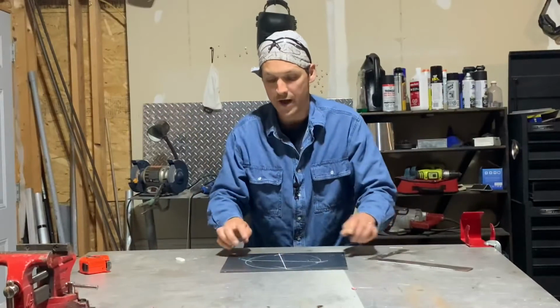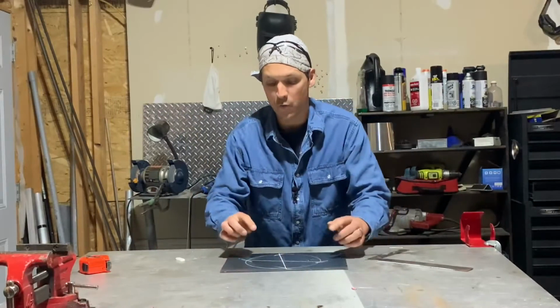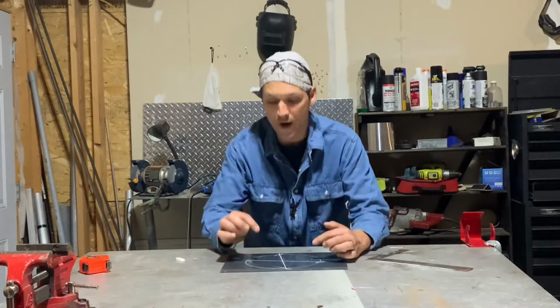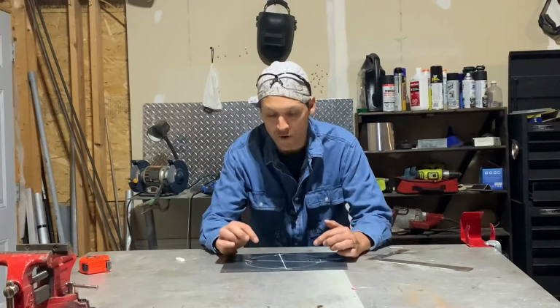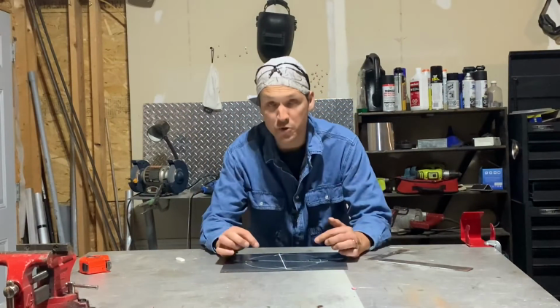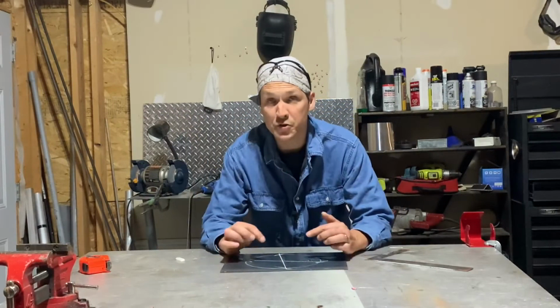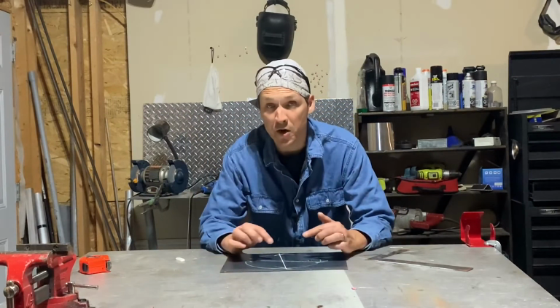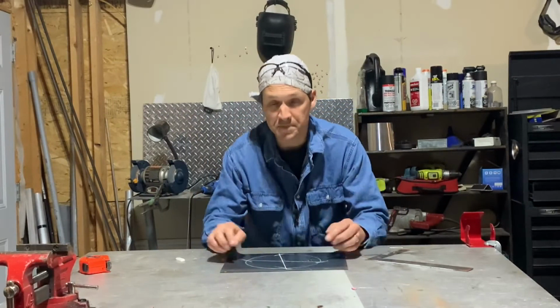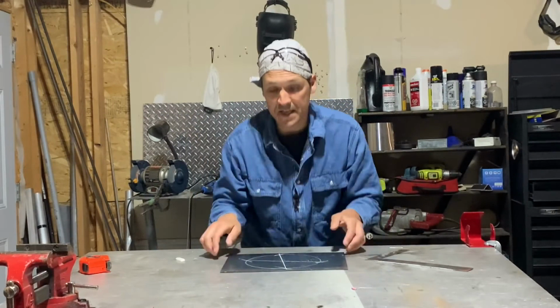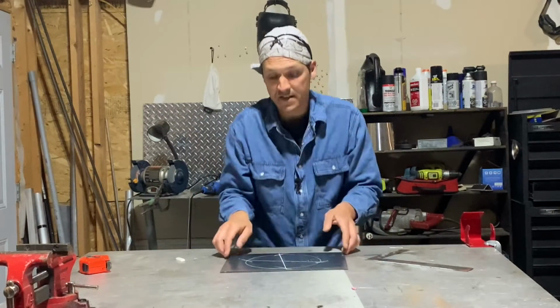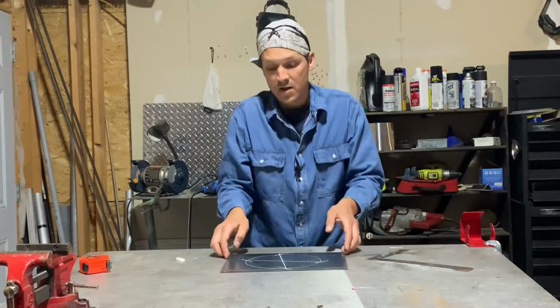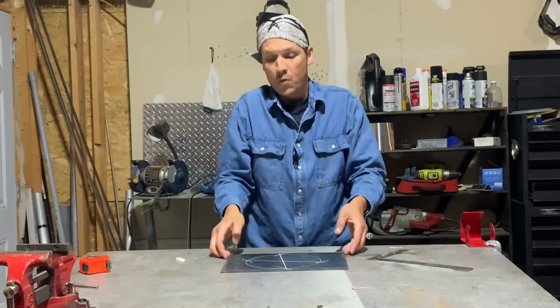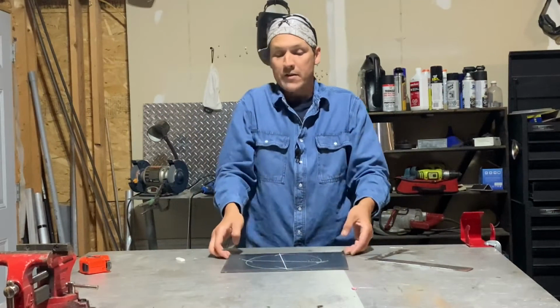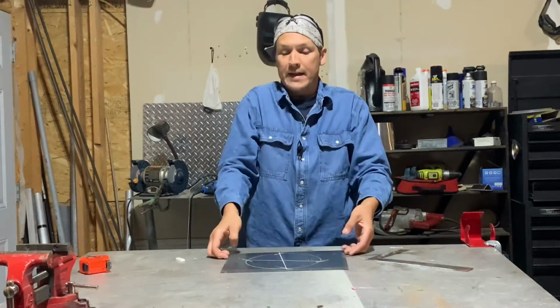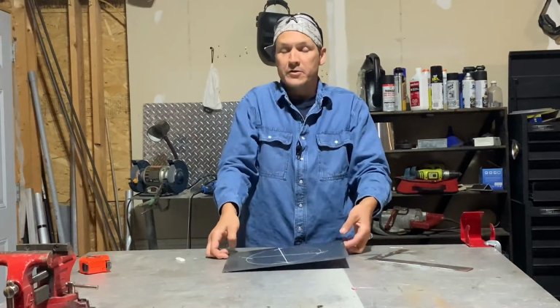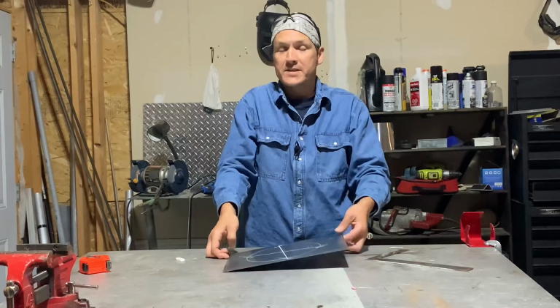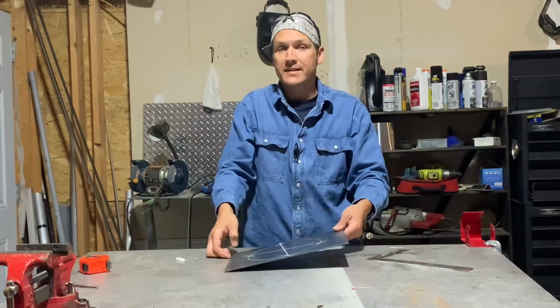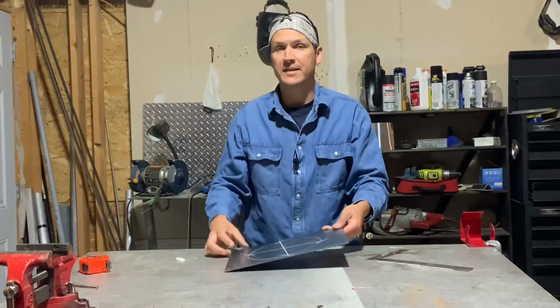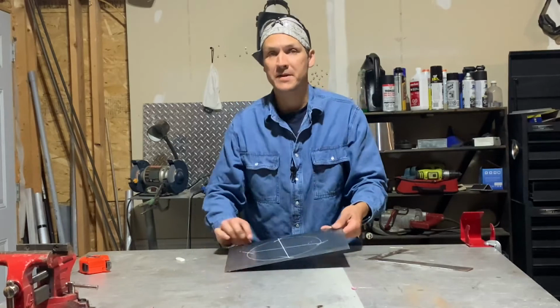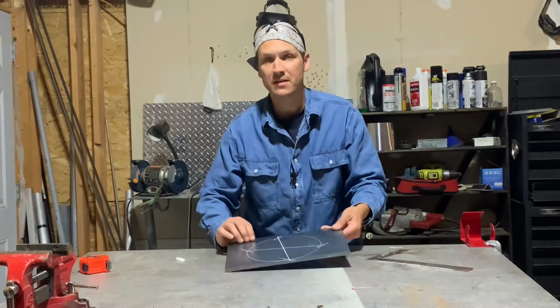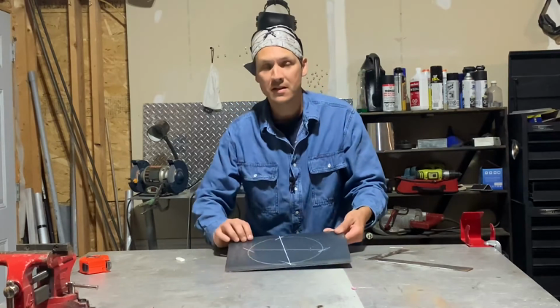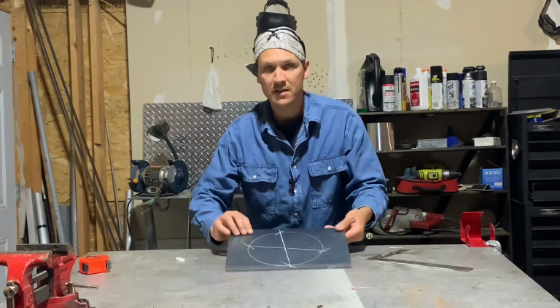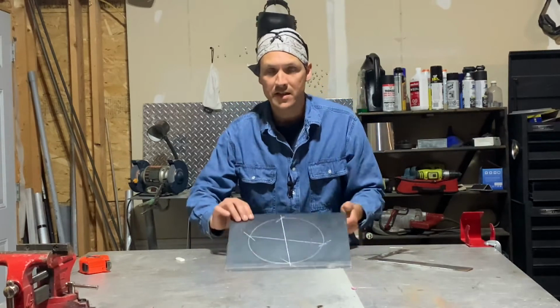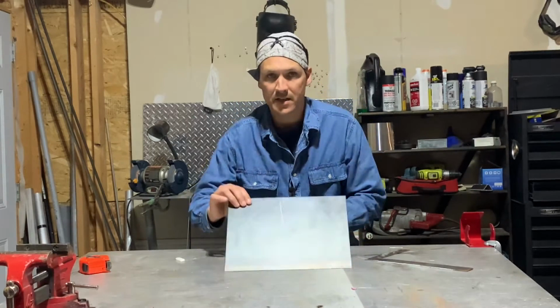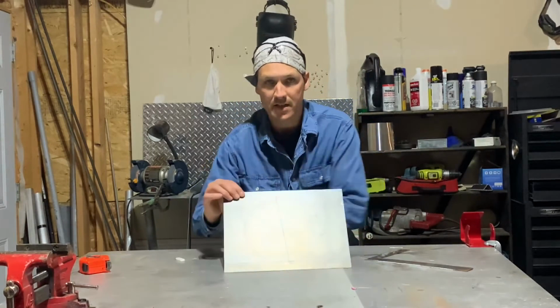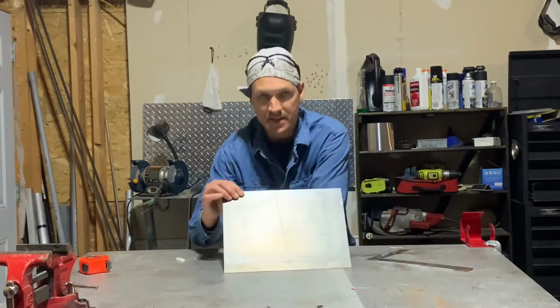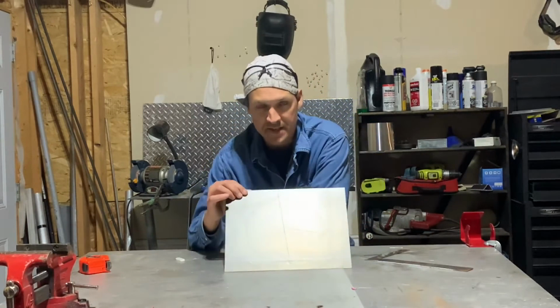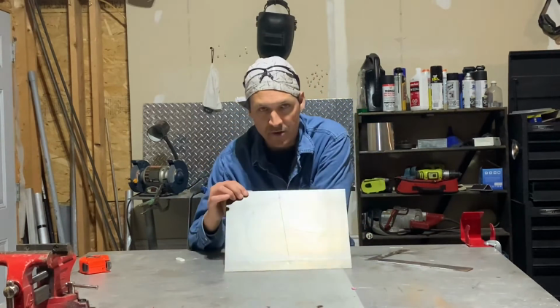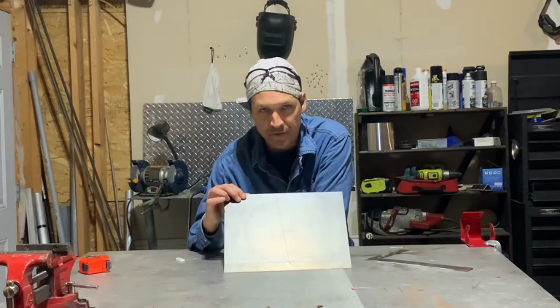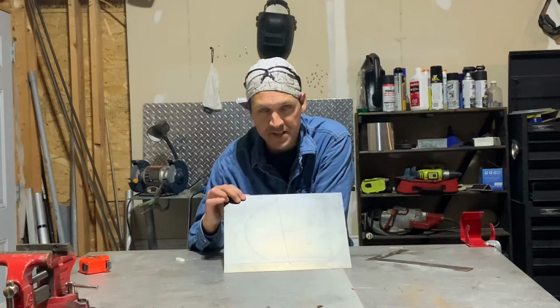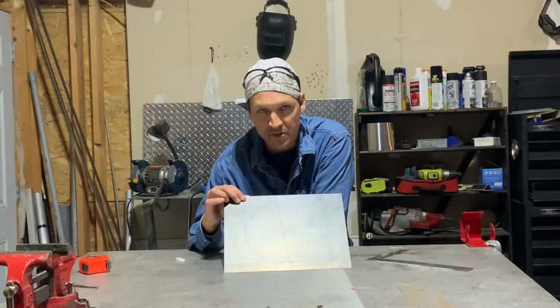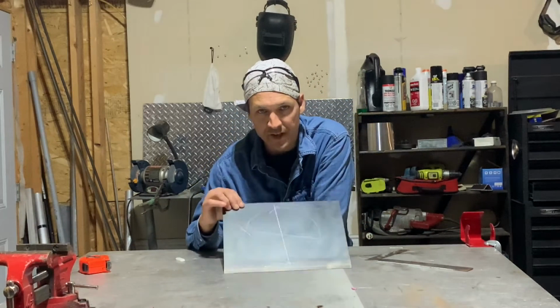And there you have it — perfect center. Right where those two marks meet, where they intersect in the middle, is center every single time.